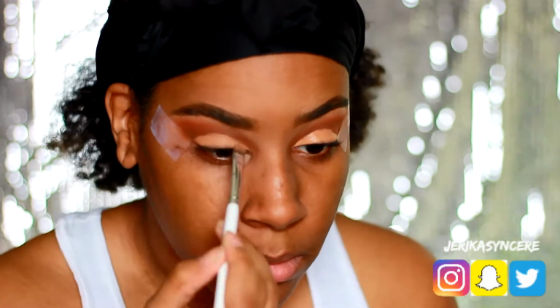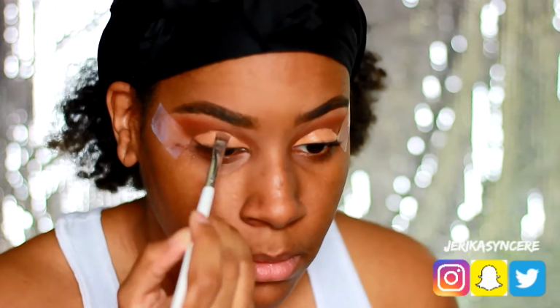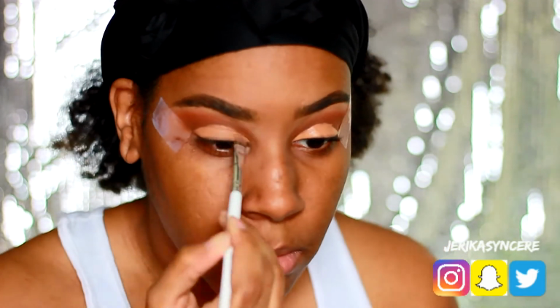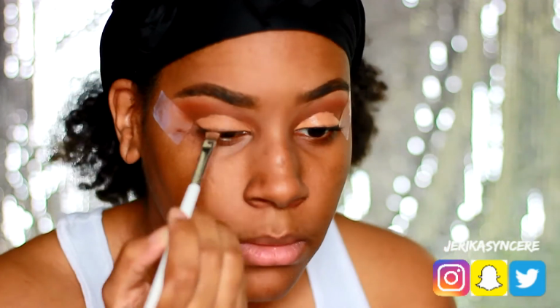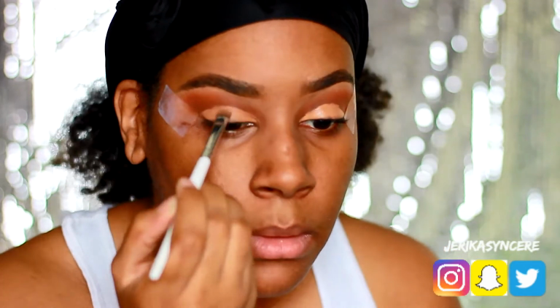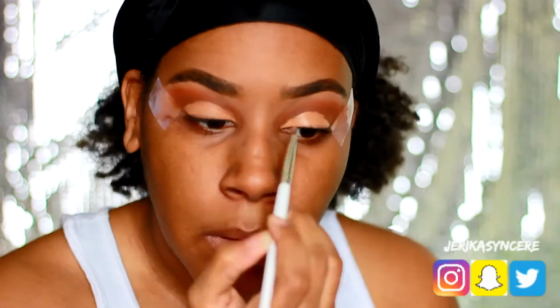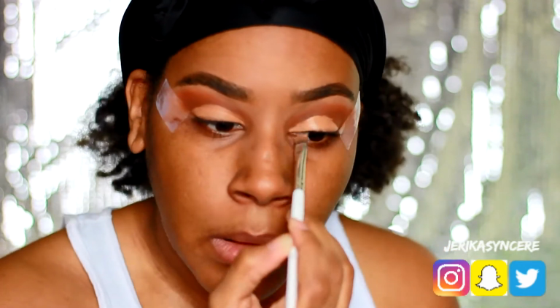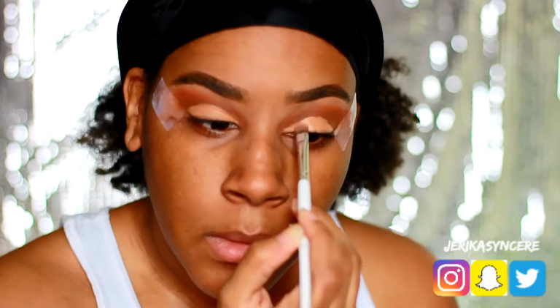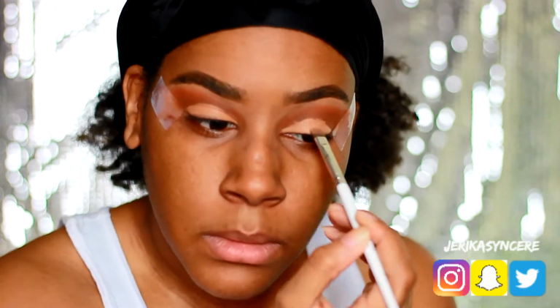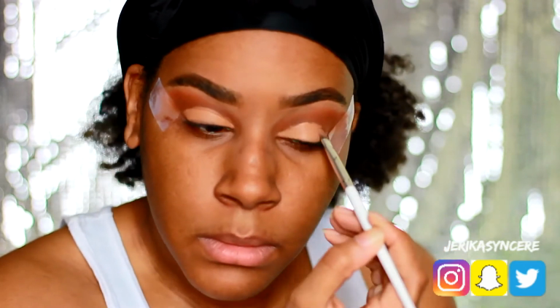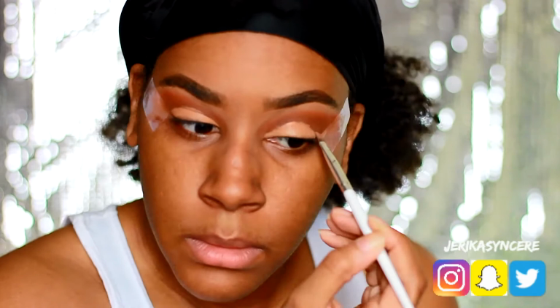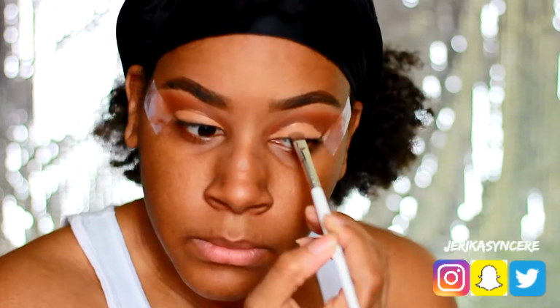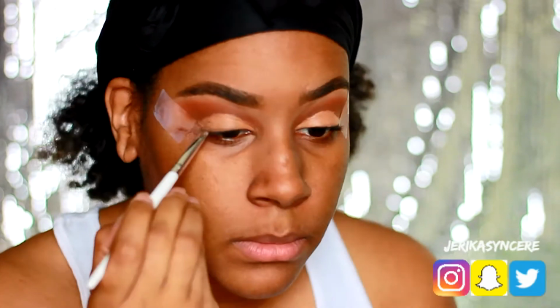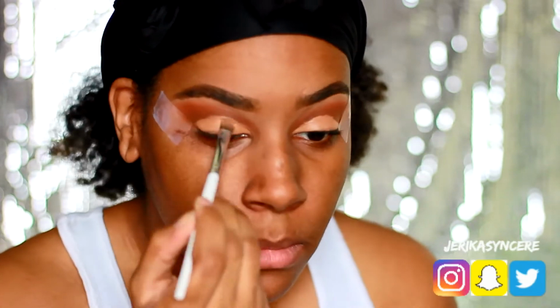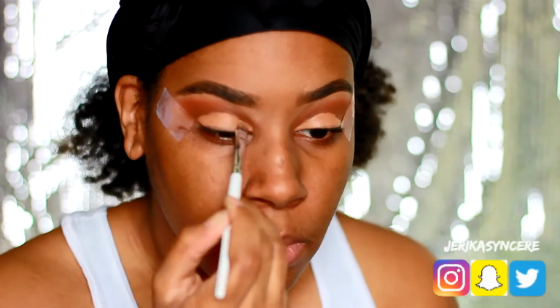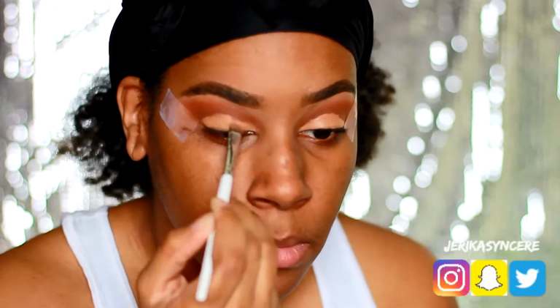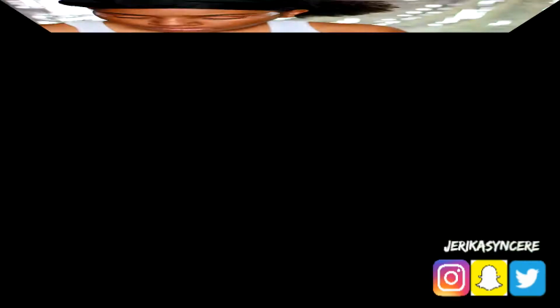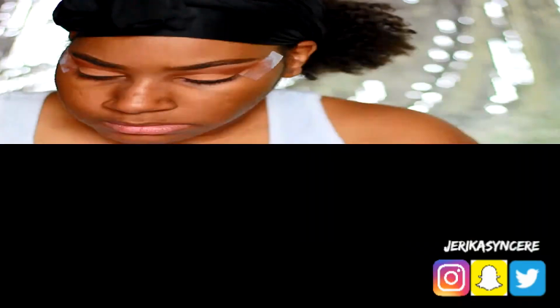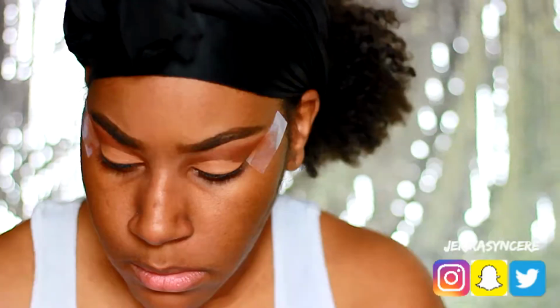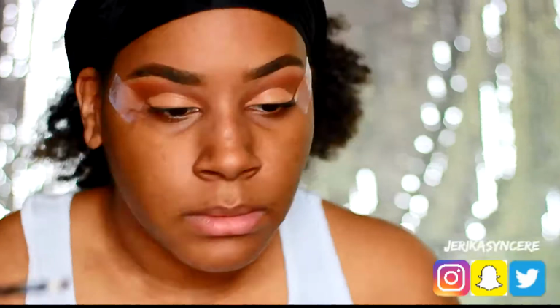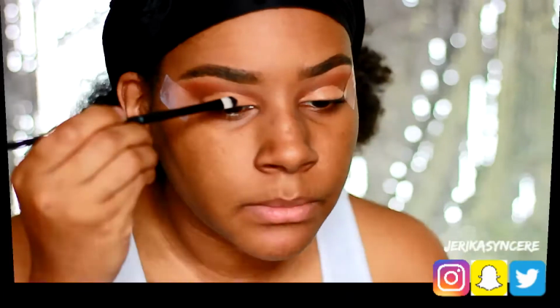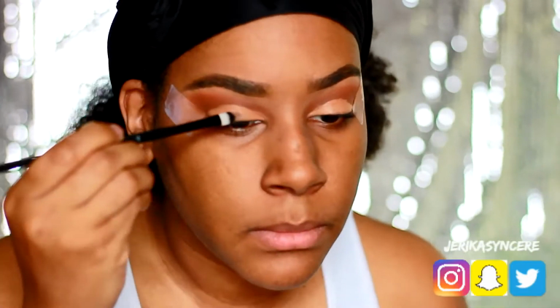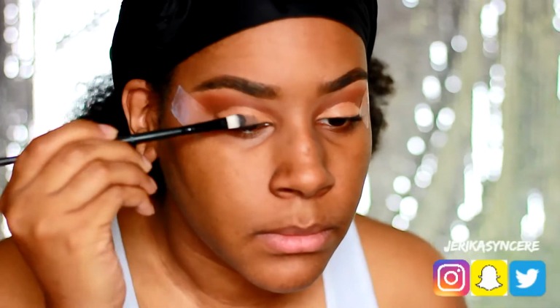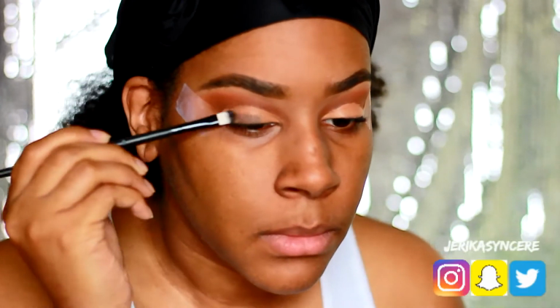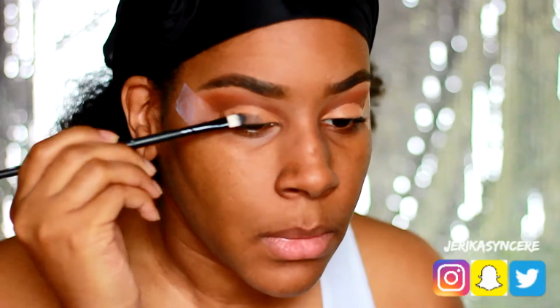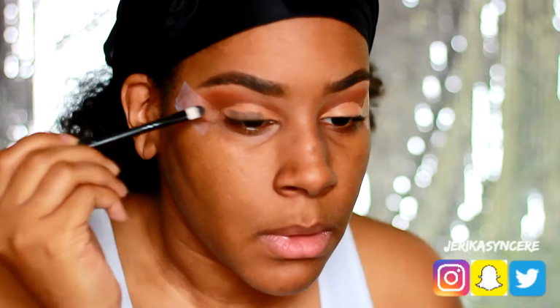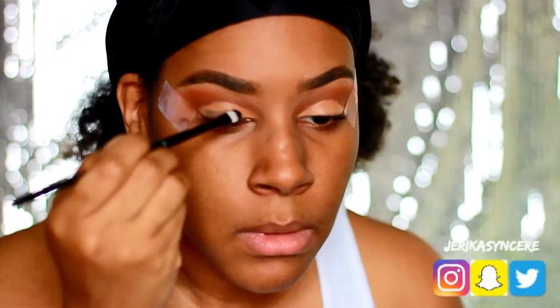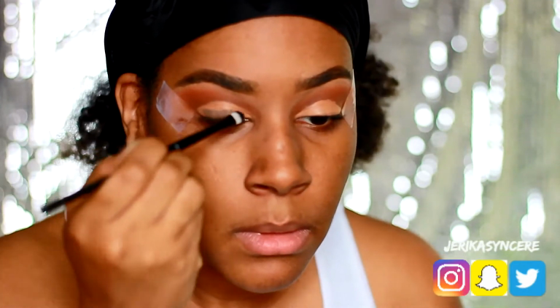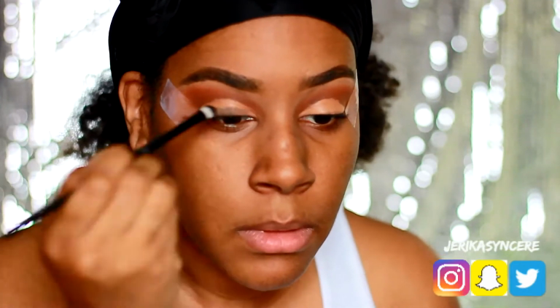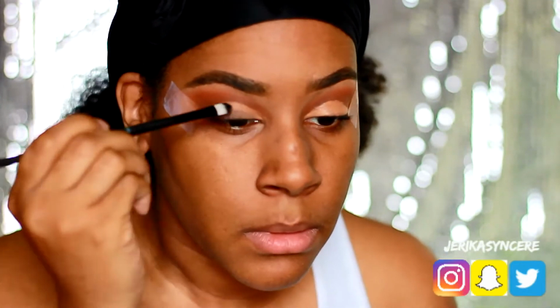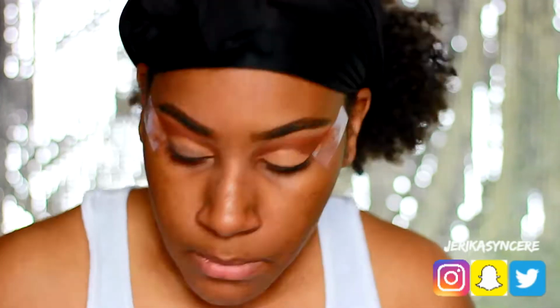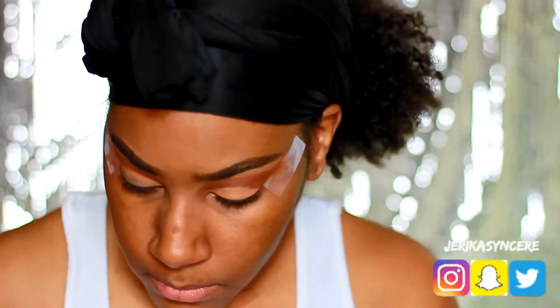Then I put my brown eyeshadow on top of that, and then I put black on top of that. I went into my Morphe palette and got the black on top of that, and that looks really cool.